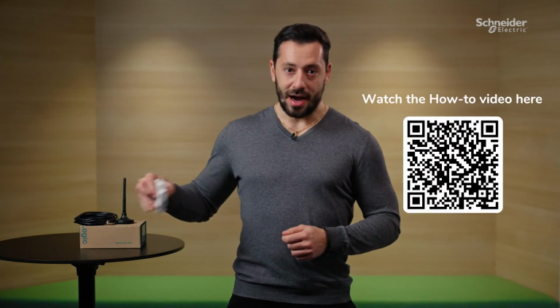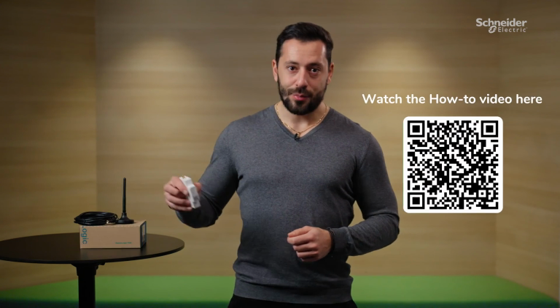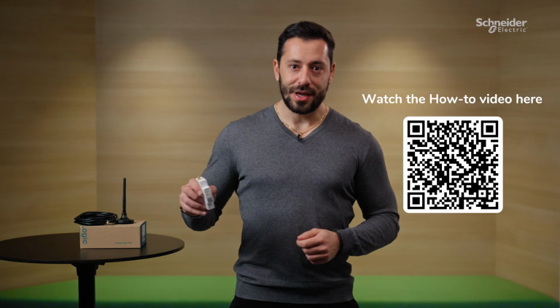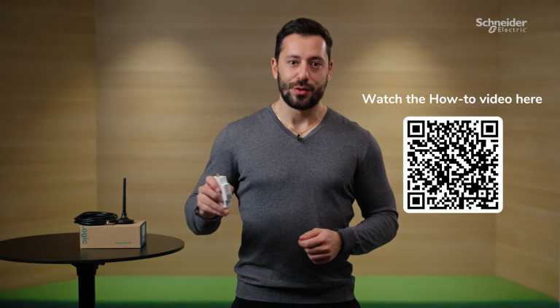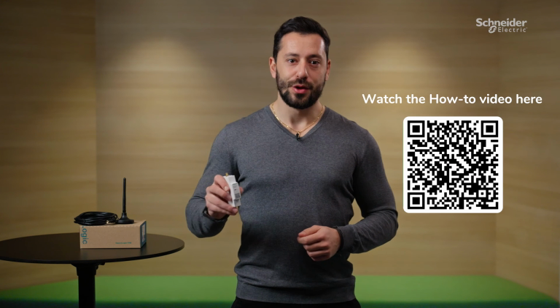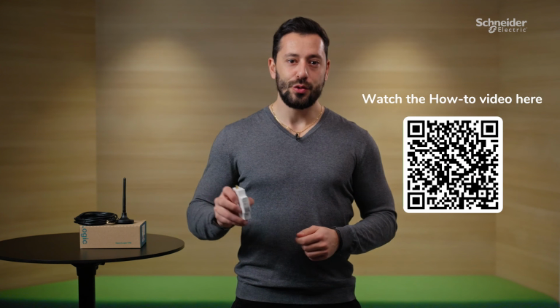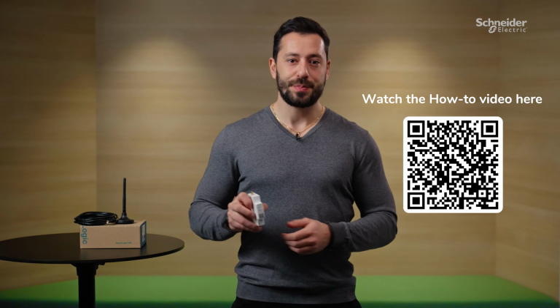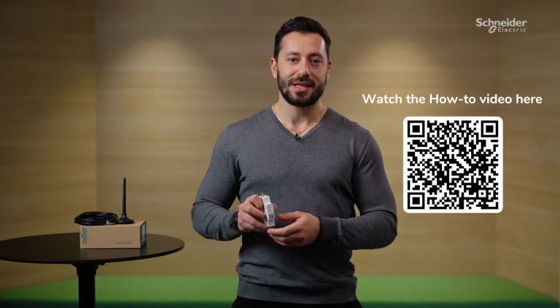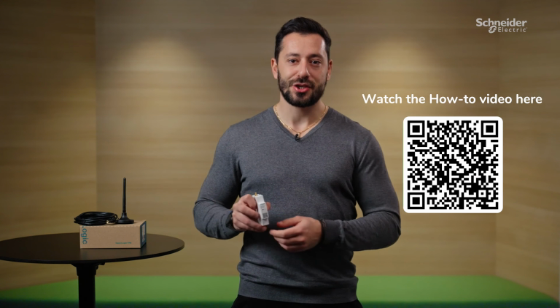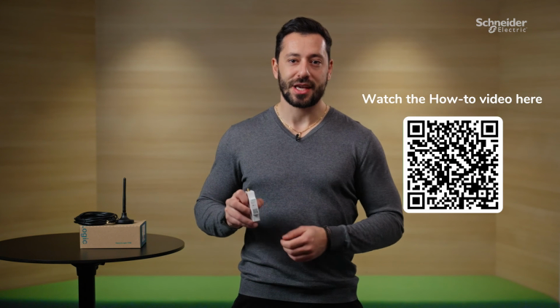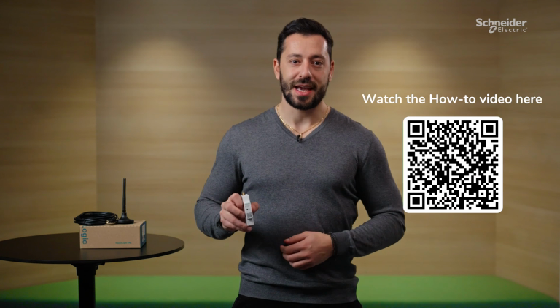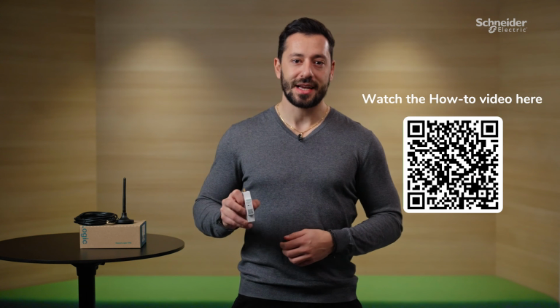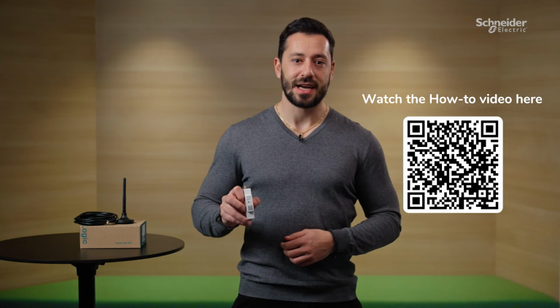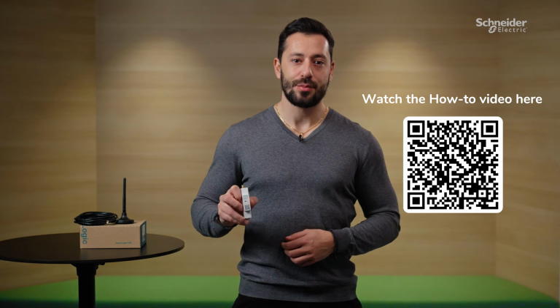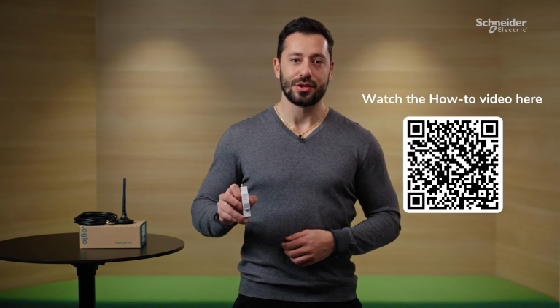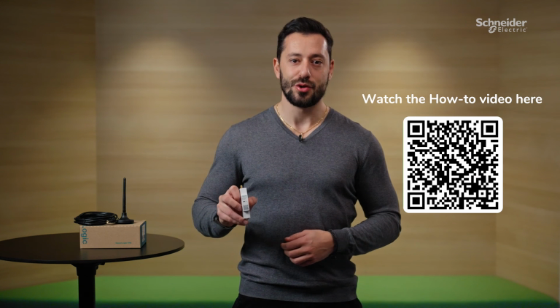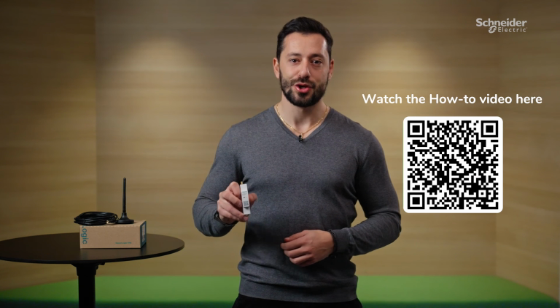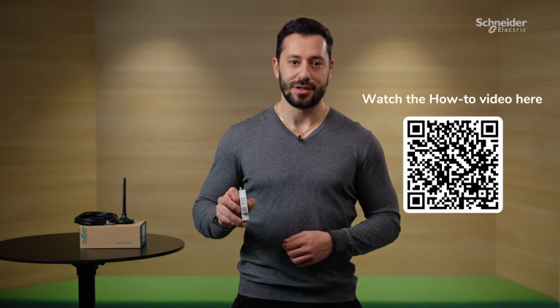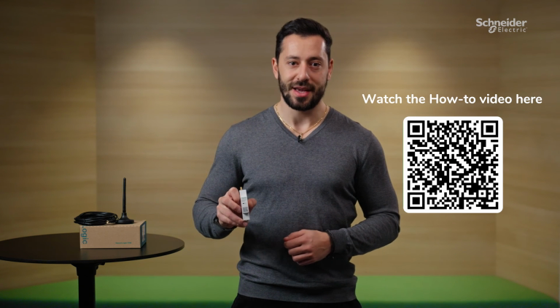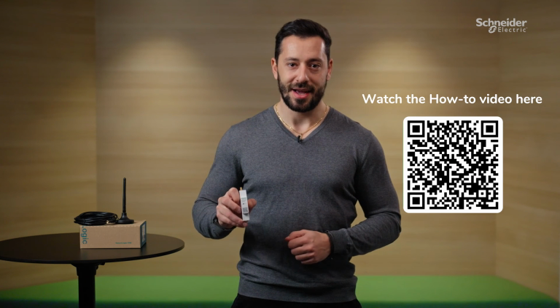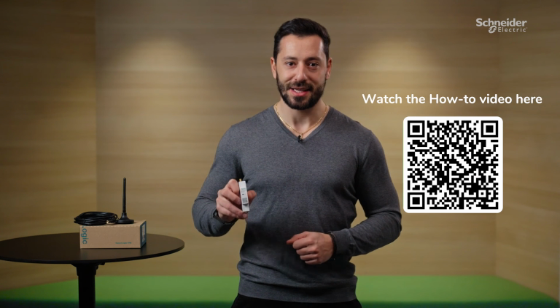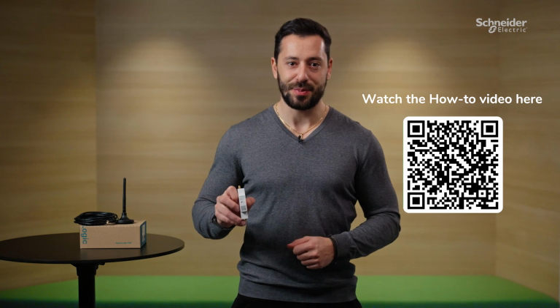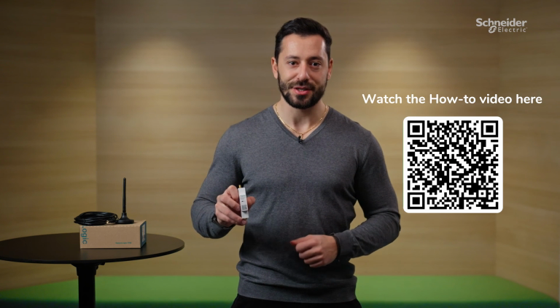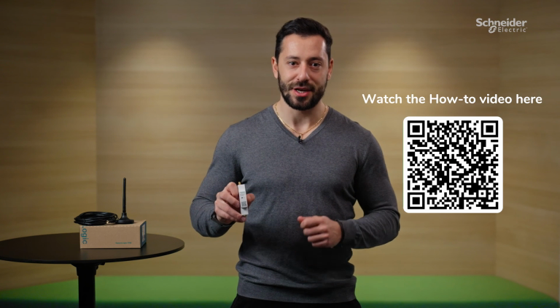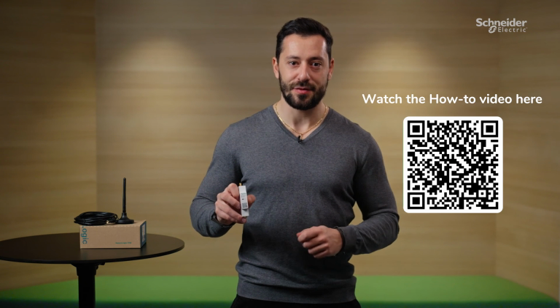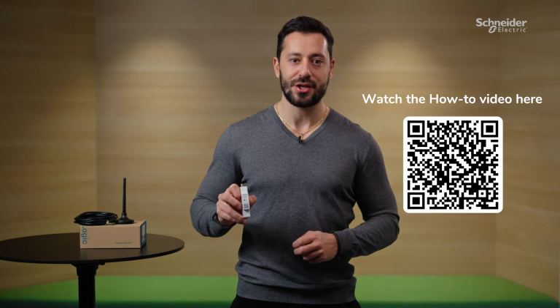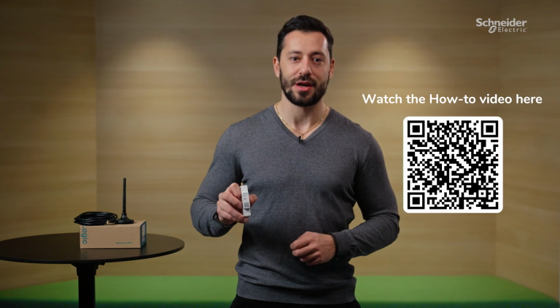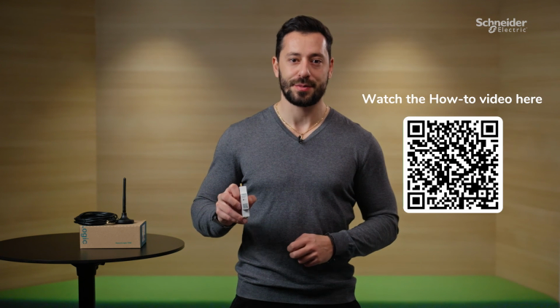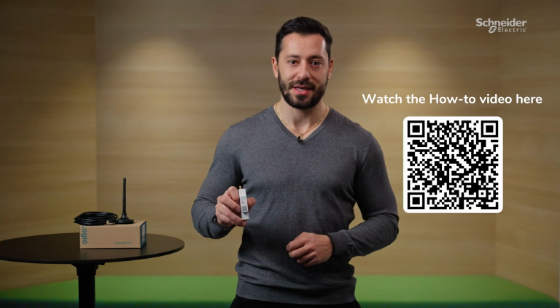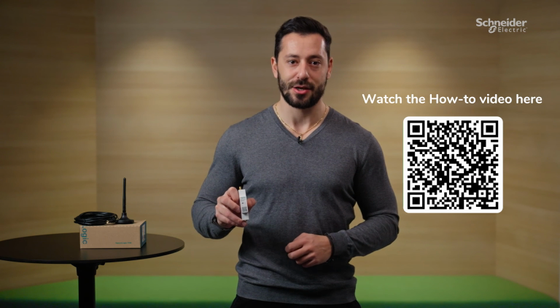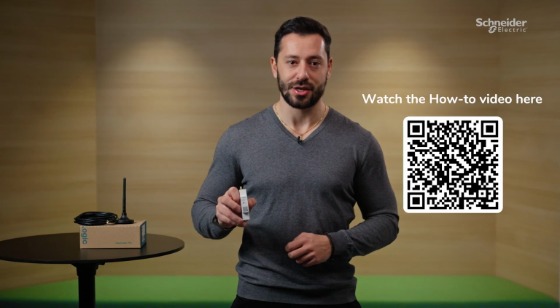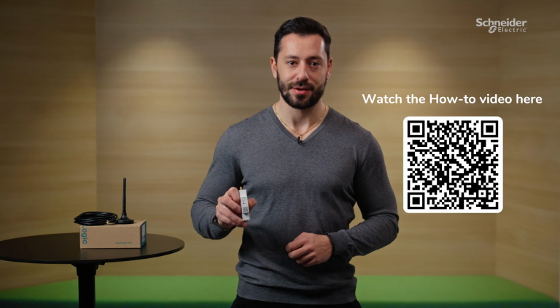Upgrade to the new SpaceLogic KNX Hybrid Solution today and experience the innovation of SpaceLogic.